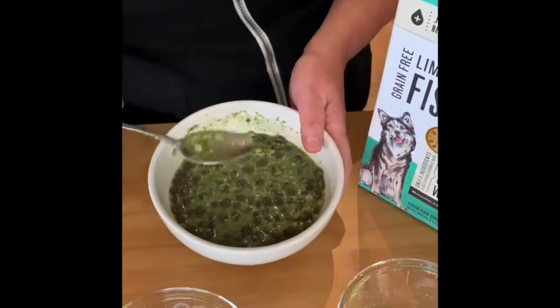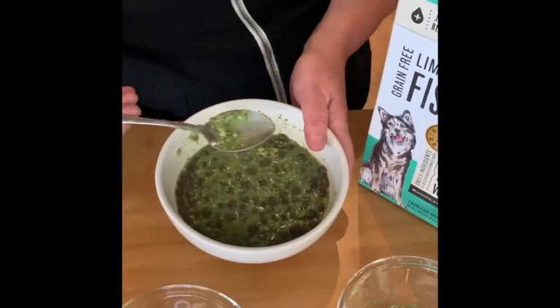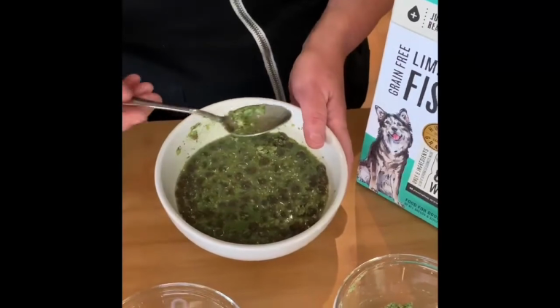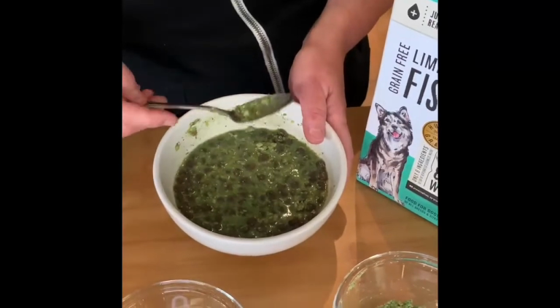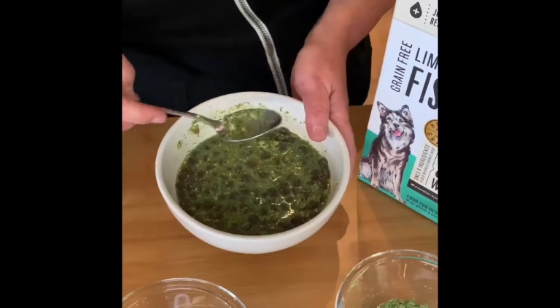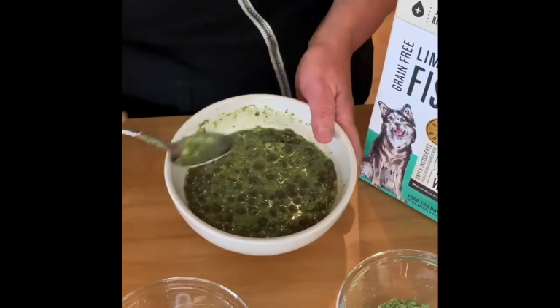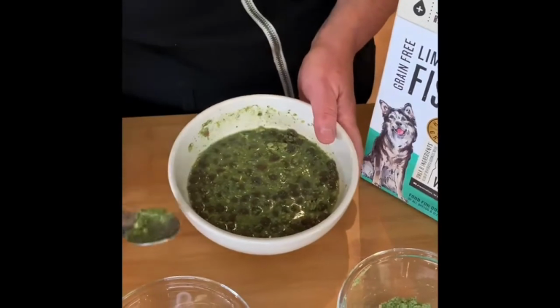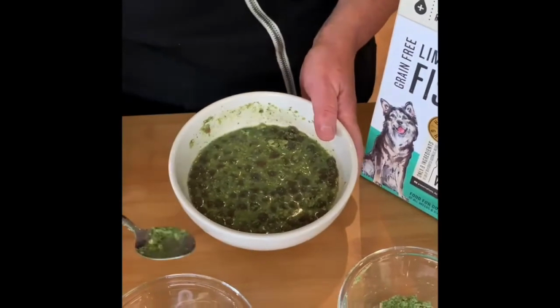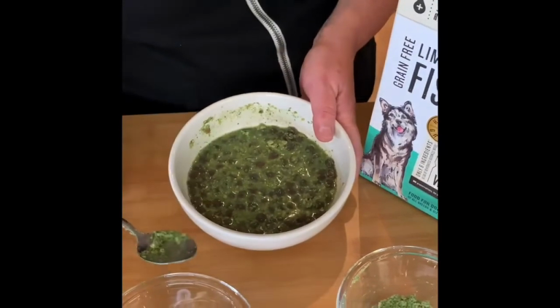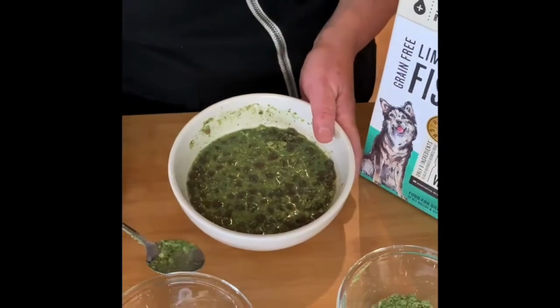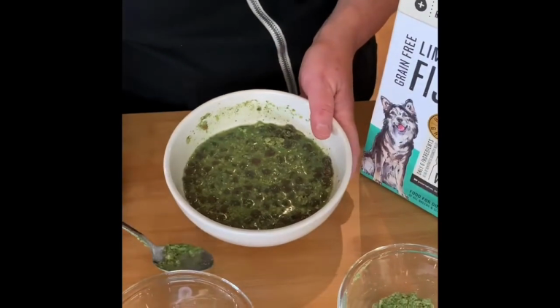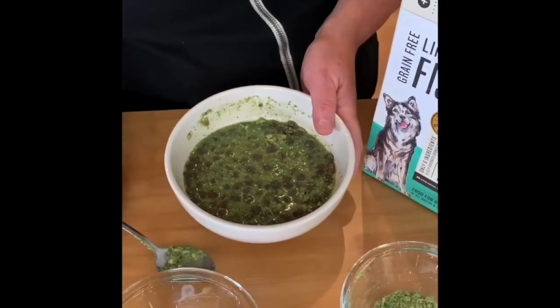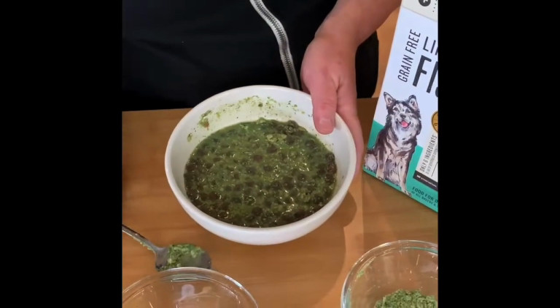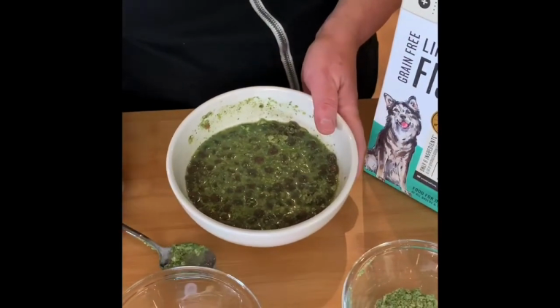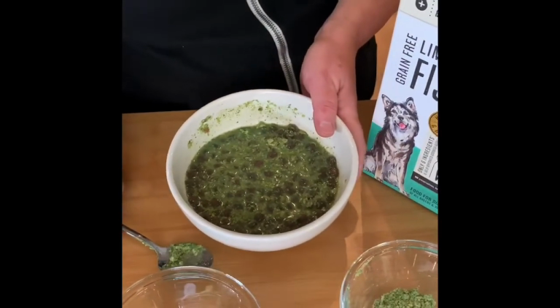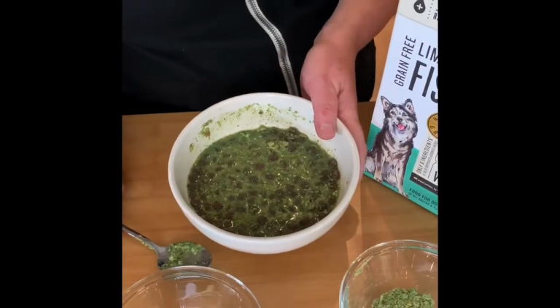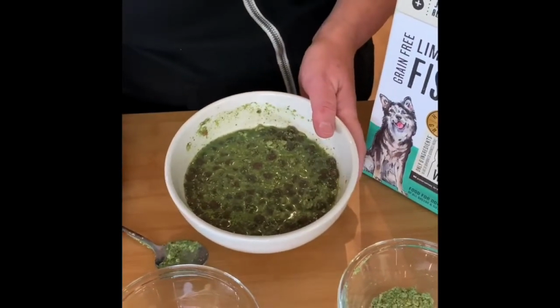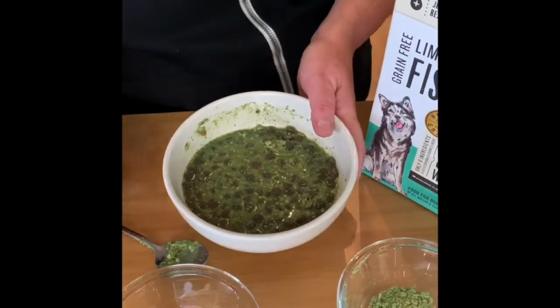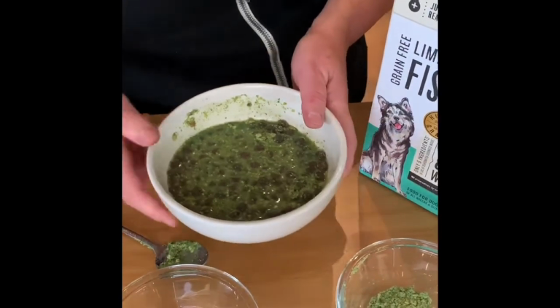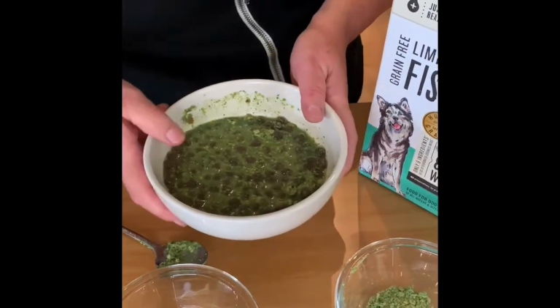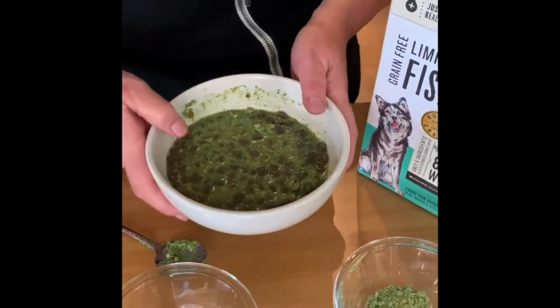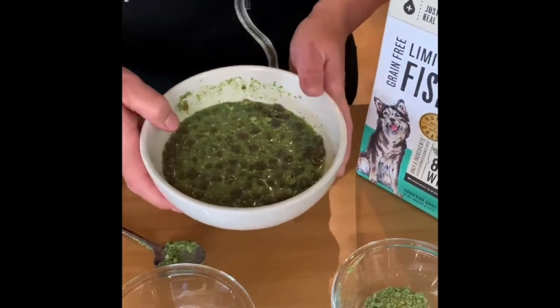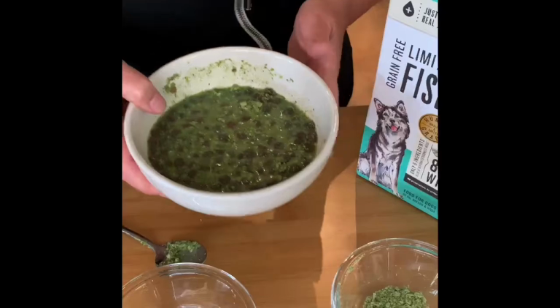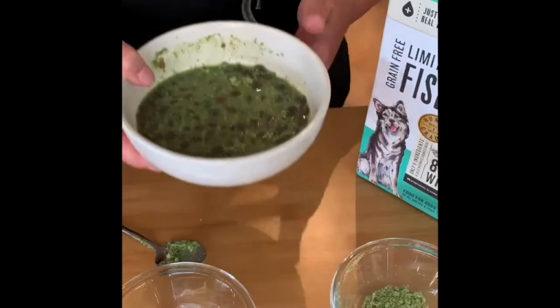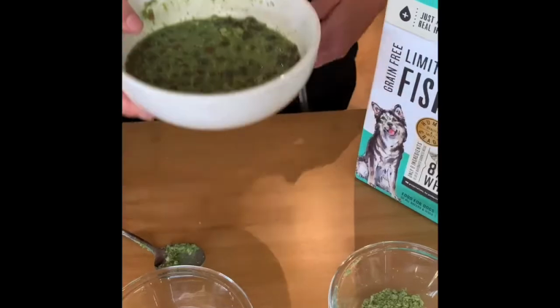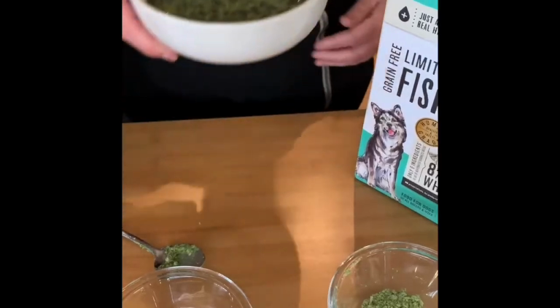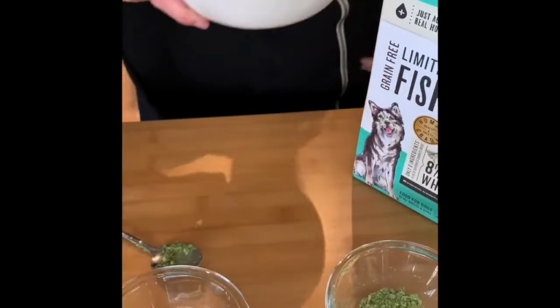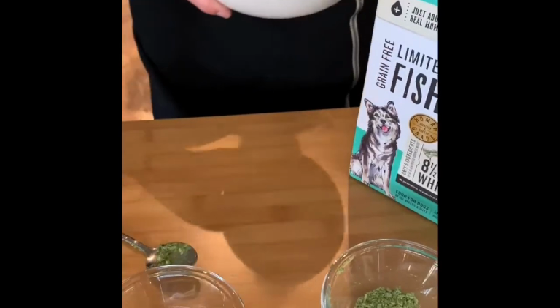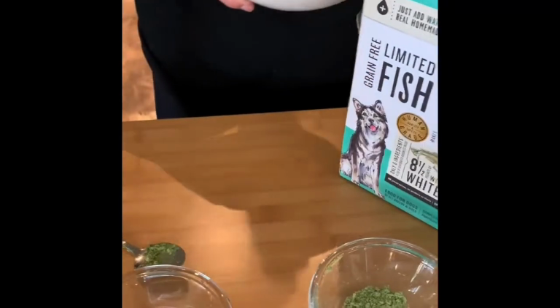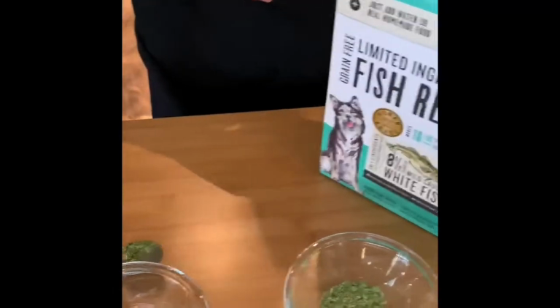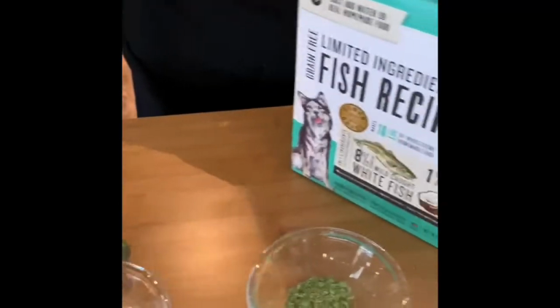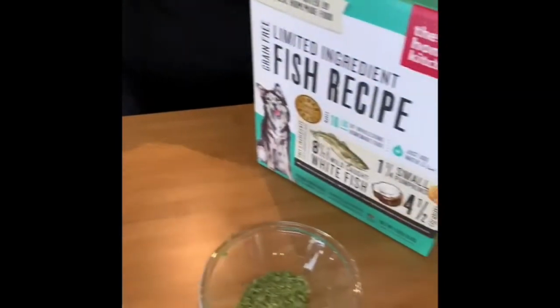It's really easy and fast. My dog Kestrel here is going to show you how much she loves the food.